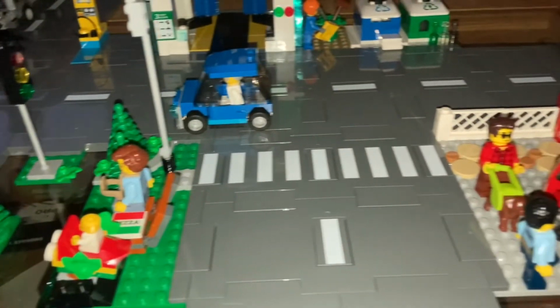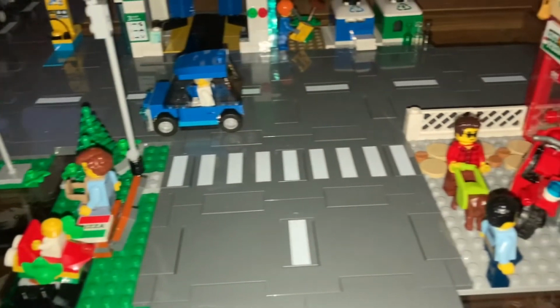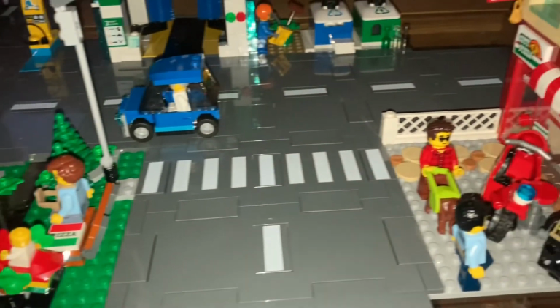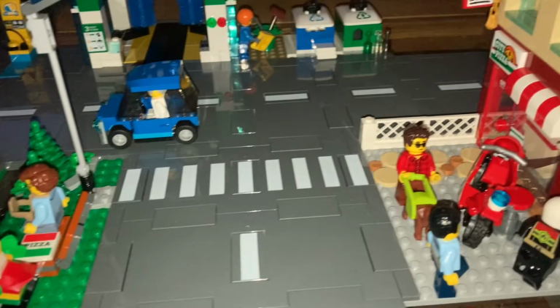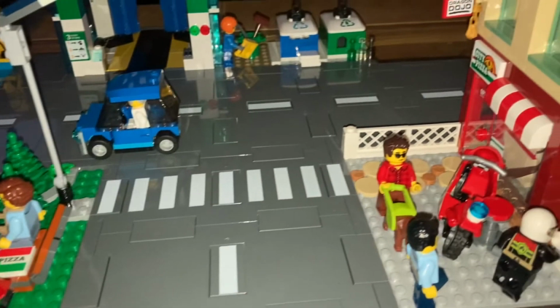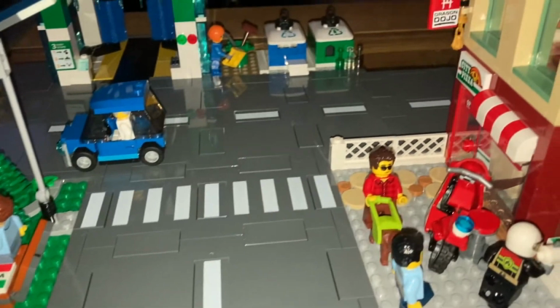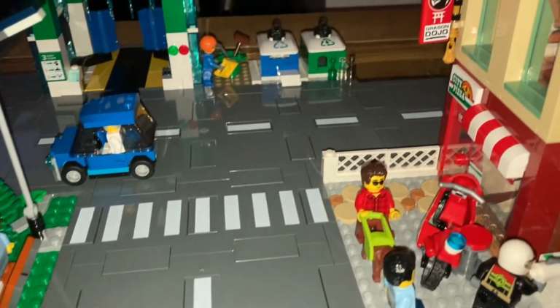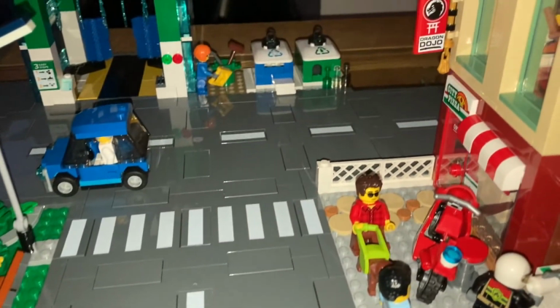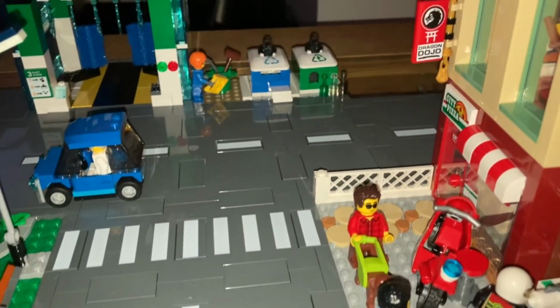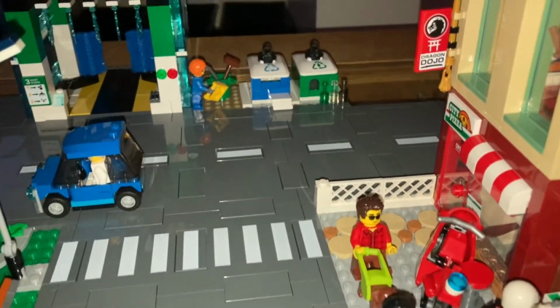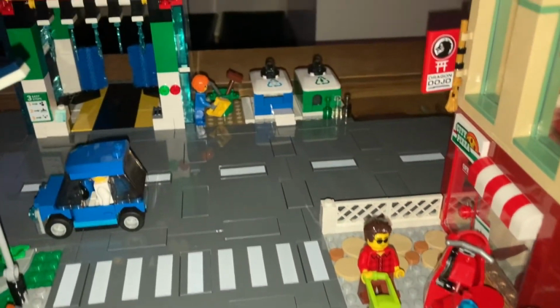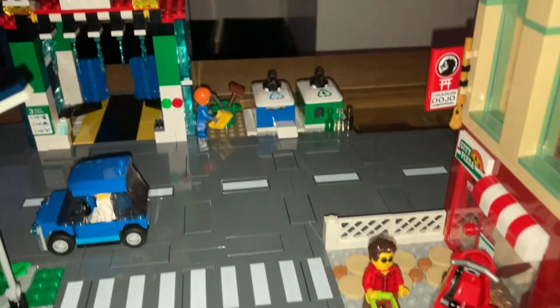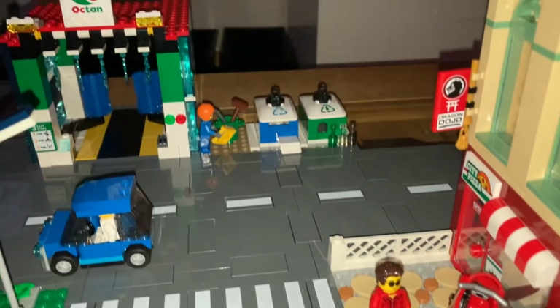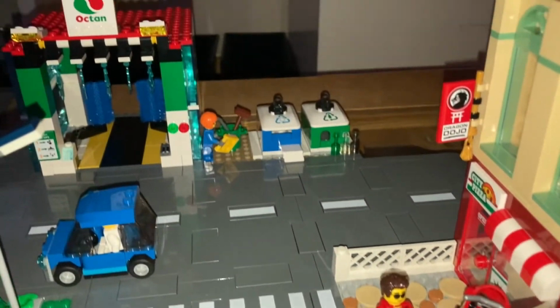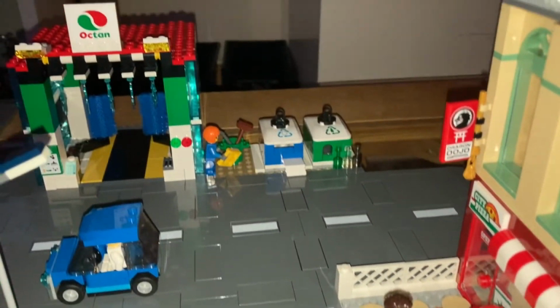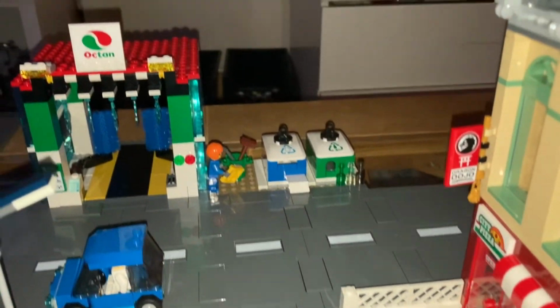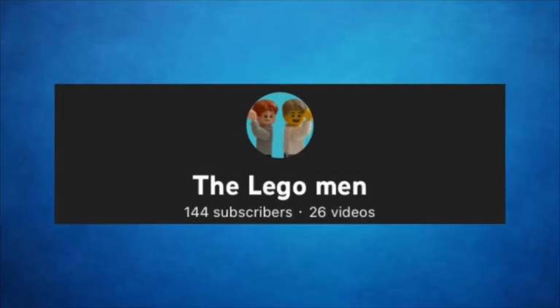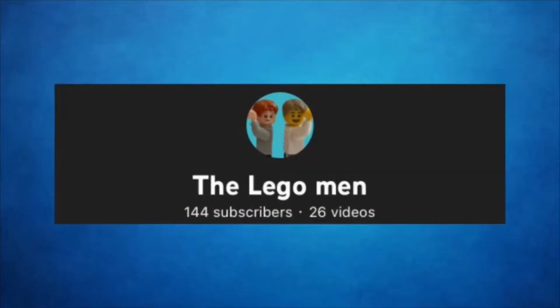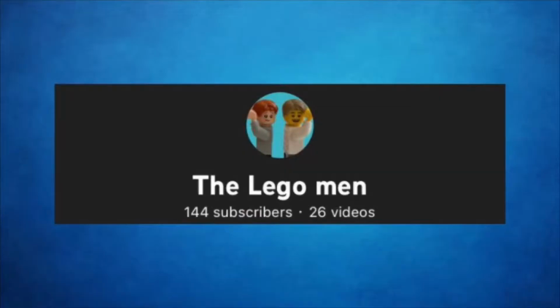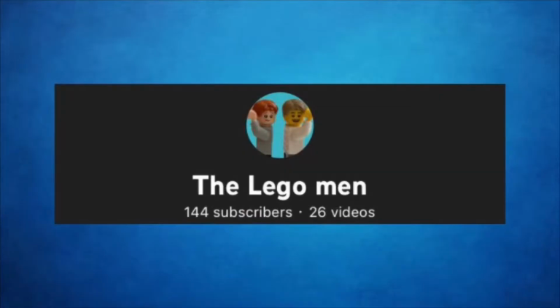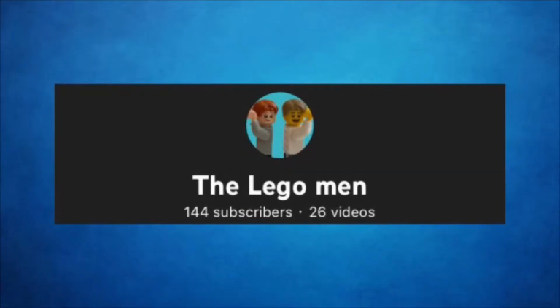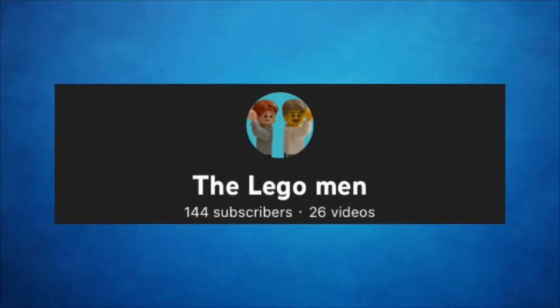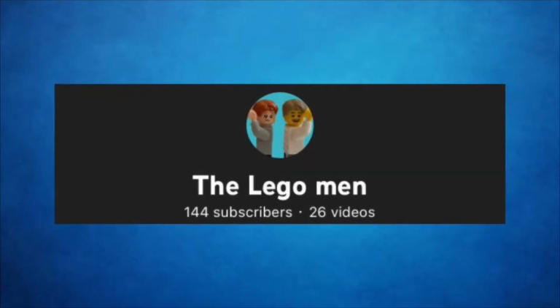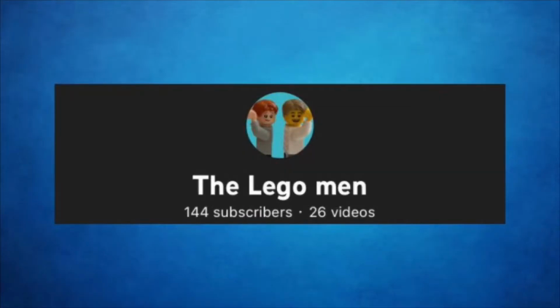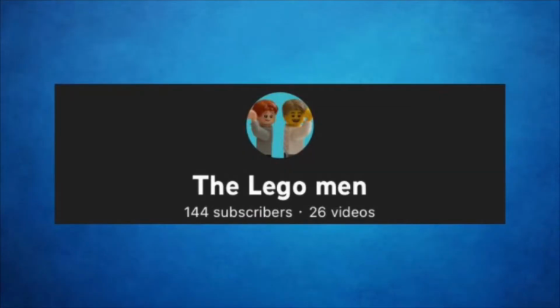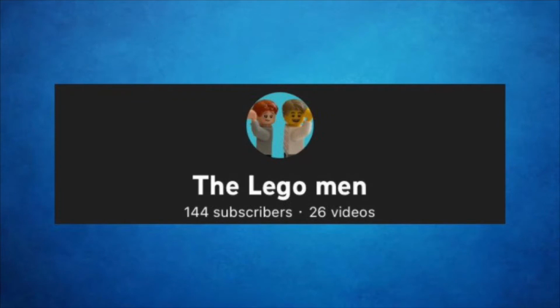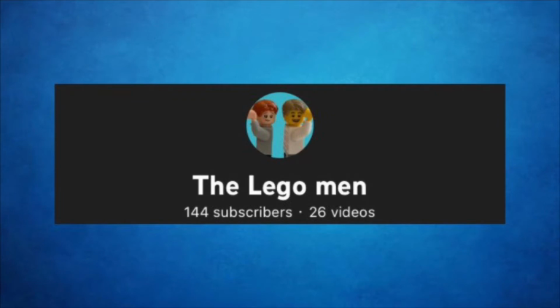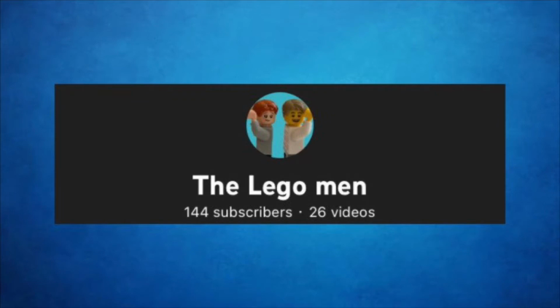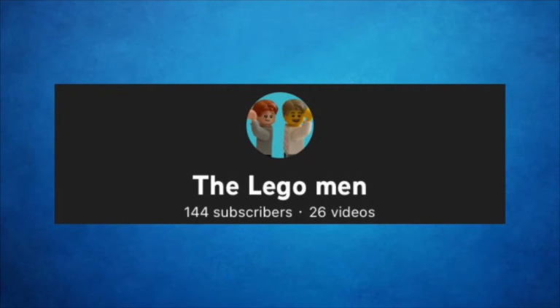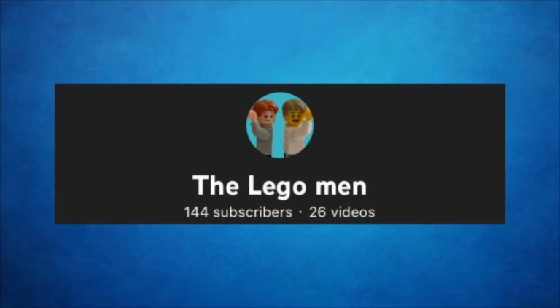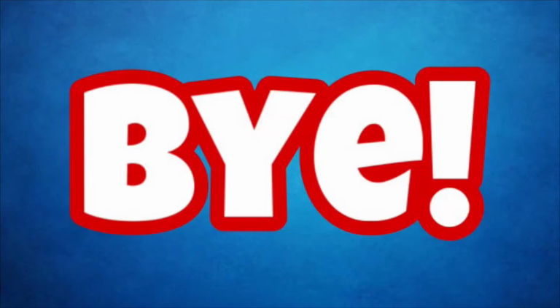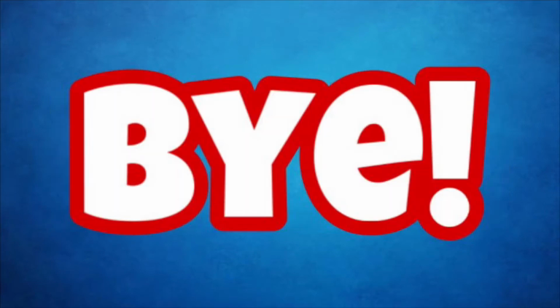We'll see you in the next LEGO Man video. And thank you so much for 144 subscribers. Bye!